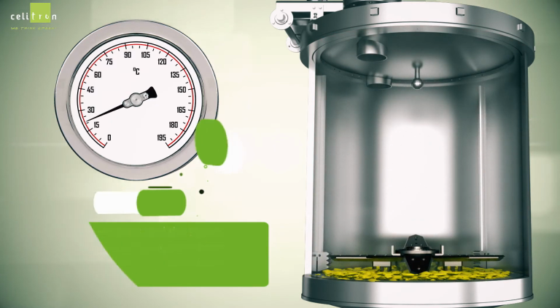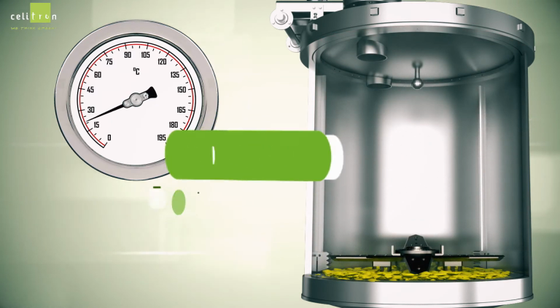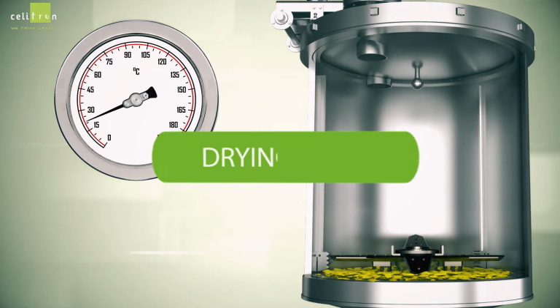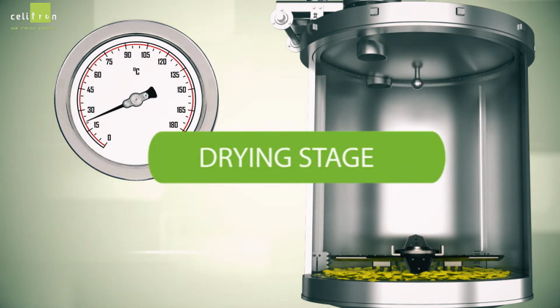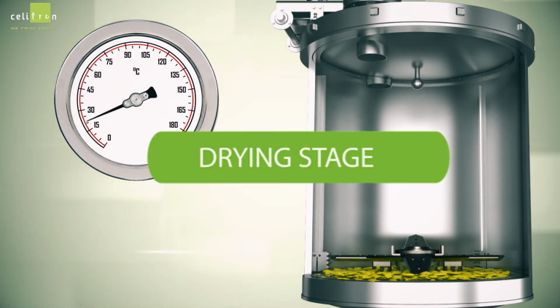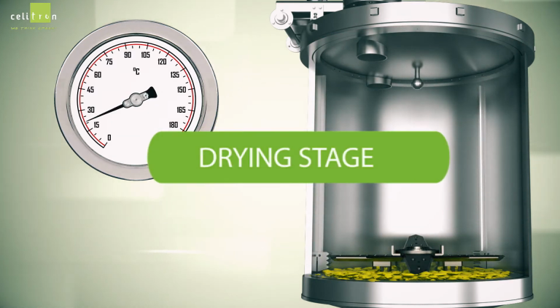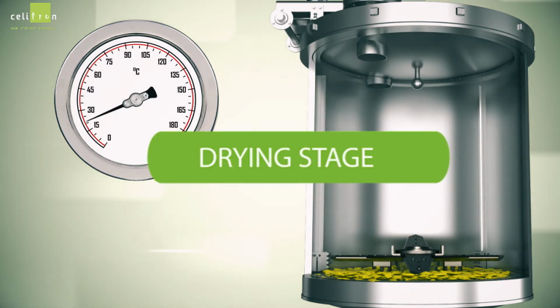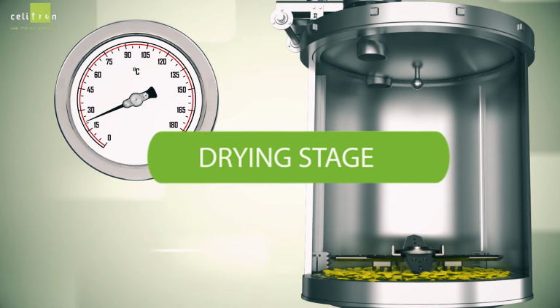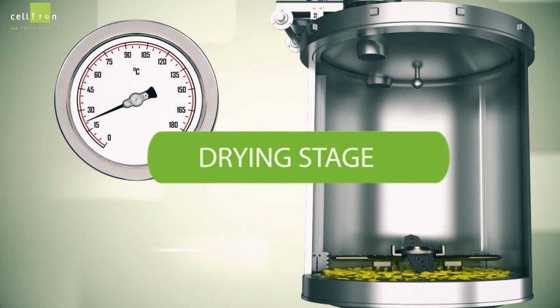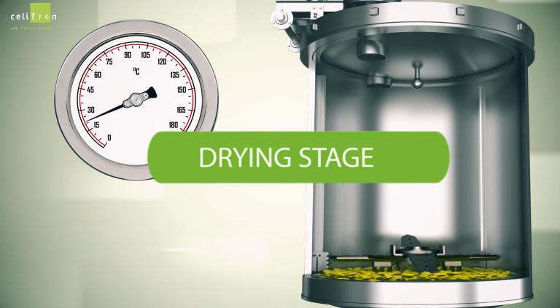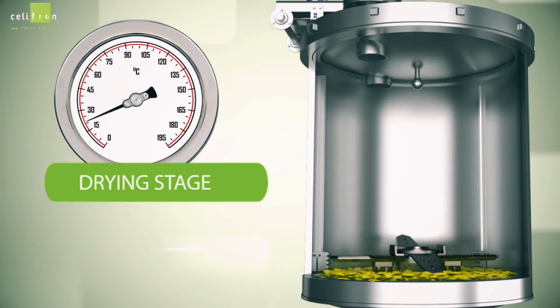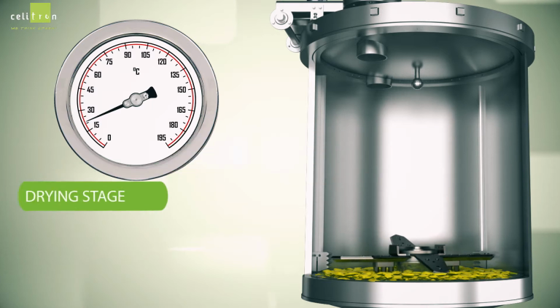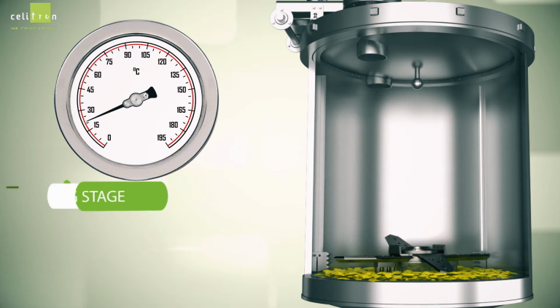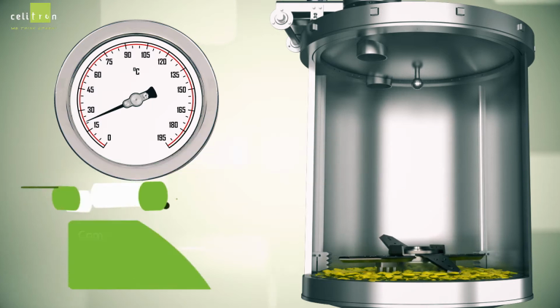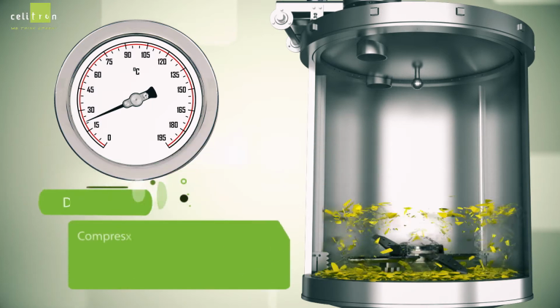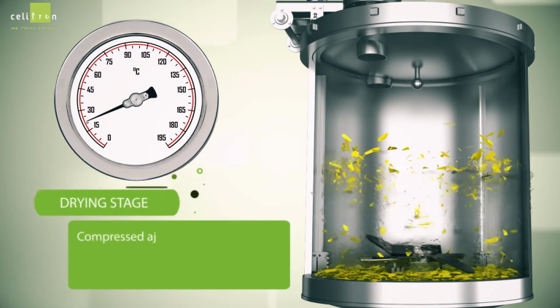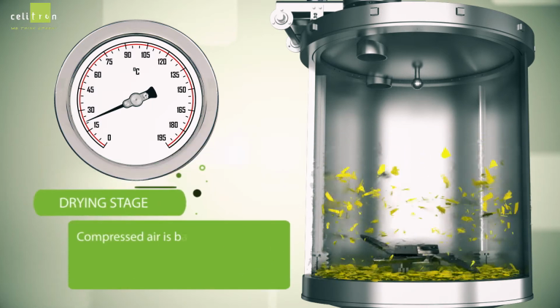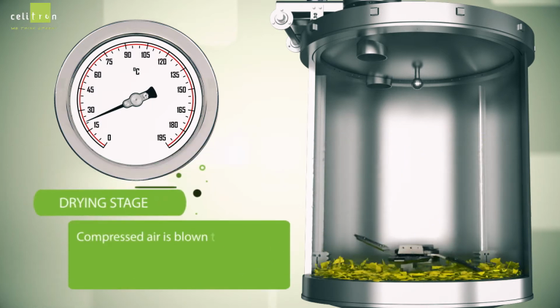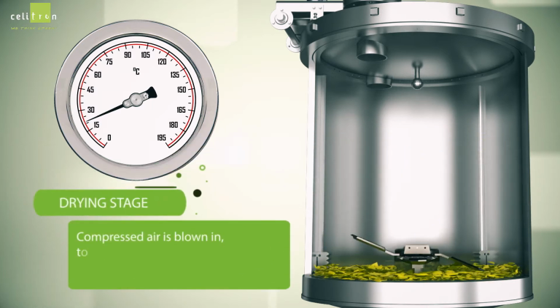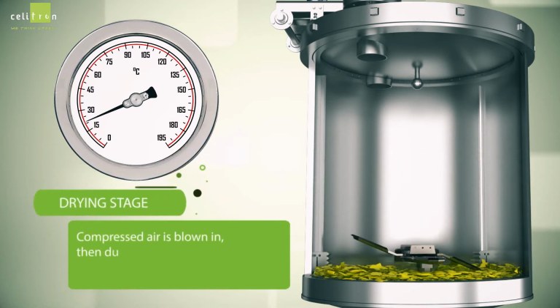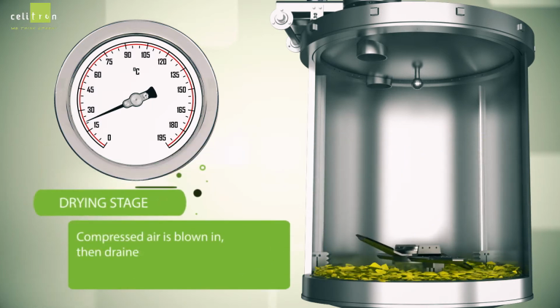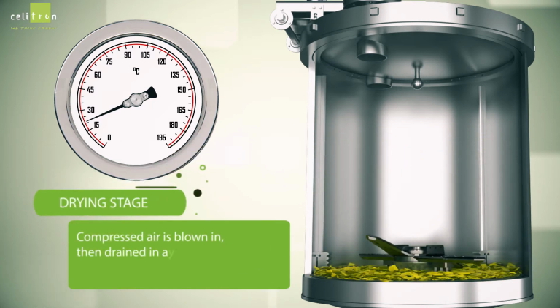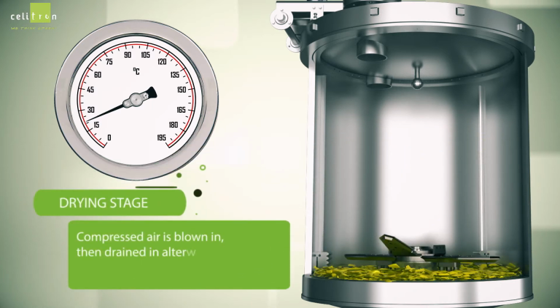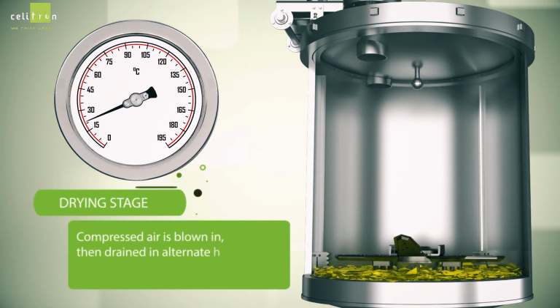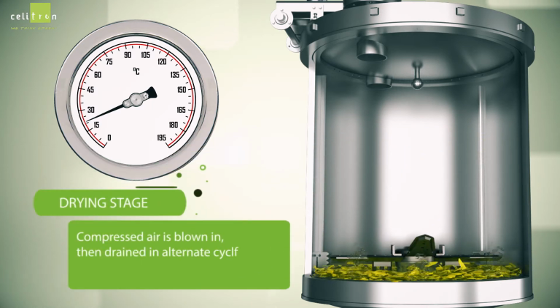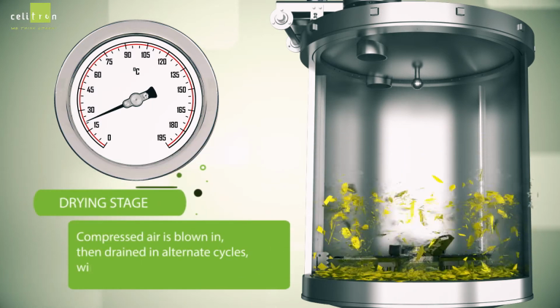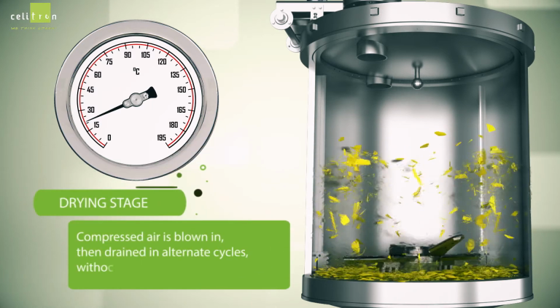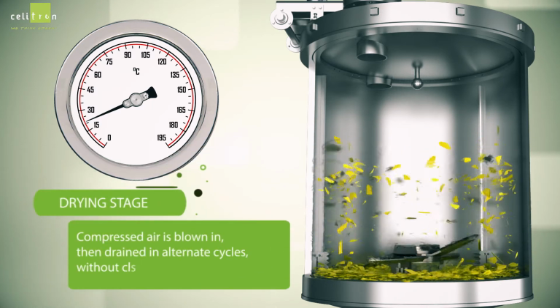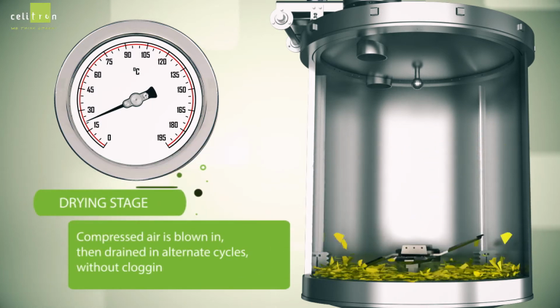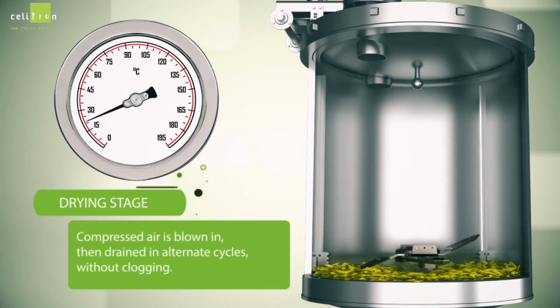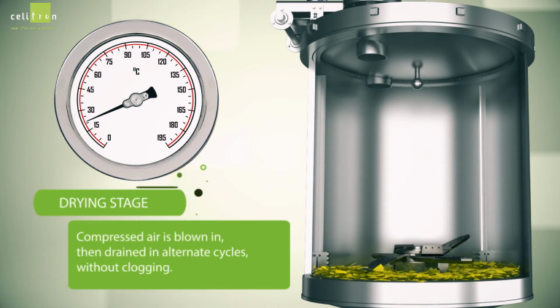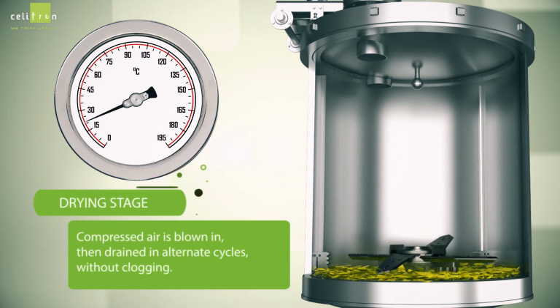During the drying stage, compressed air is blown in, then drained in alternate cycles without clogging.